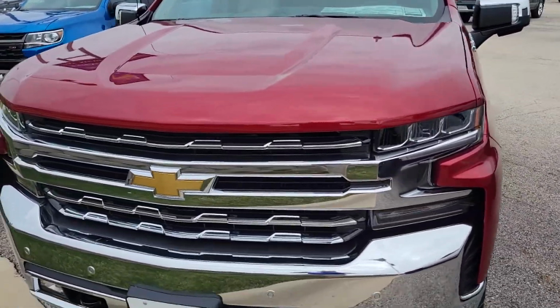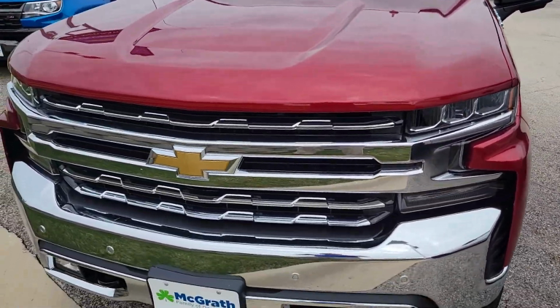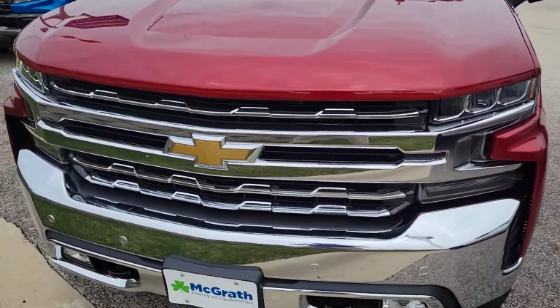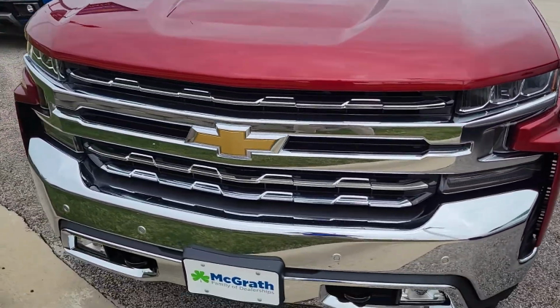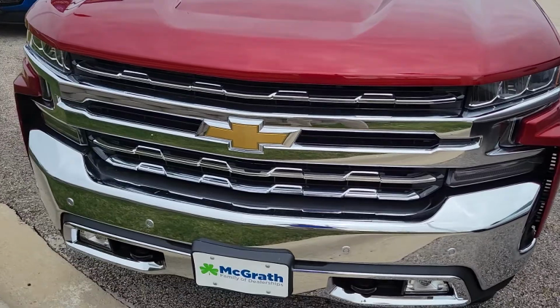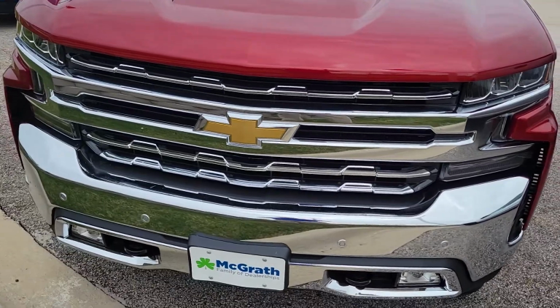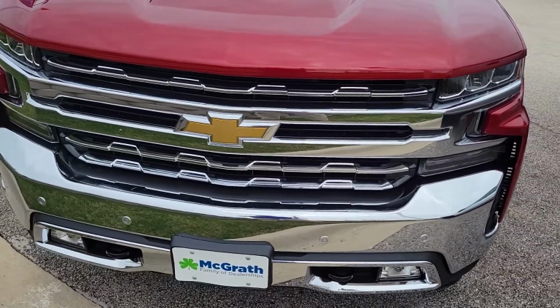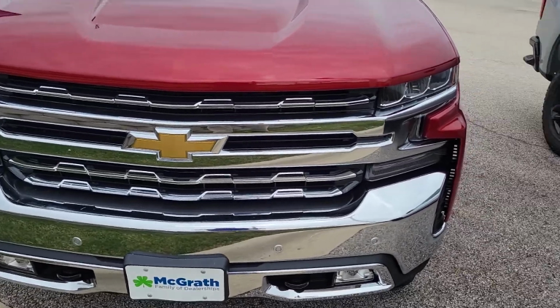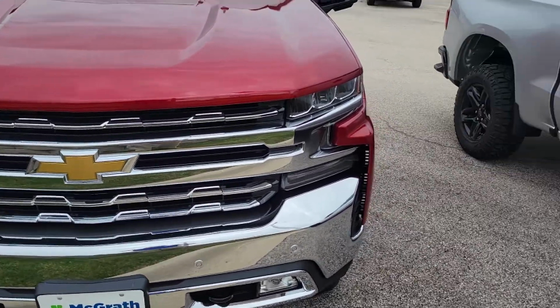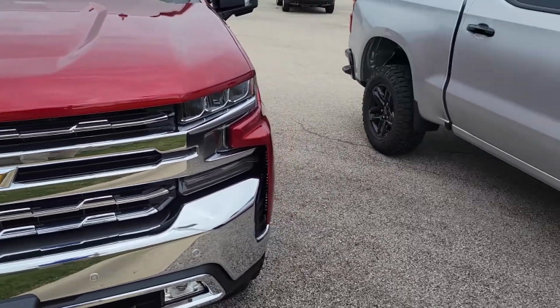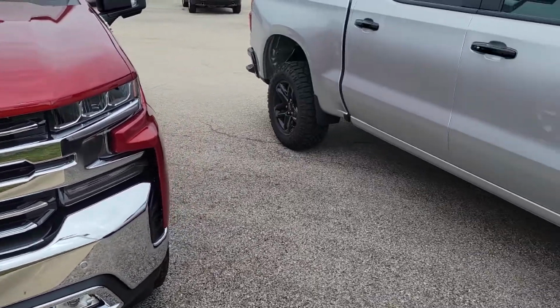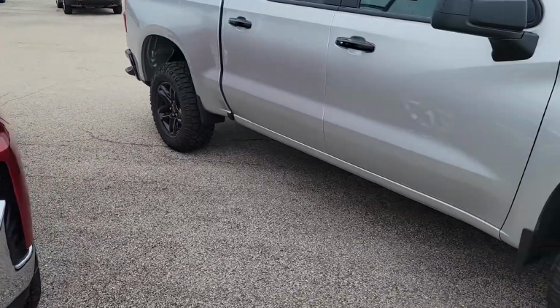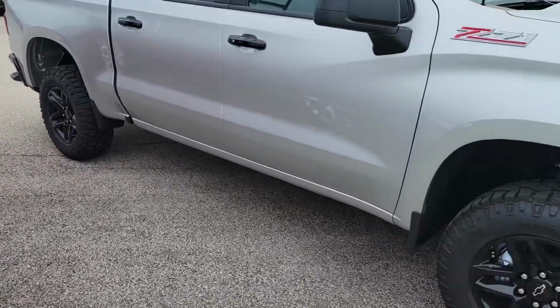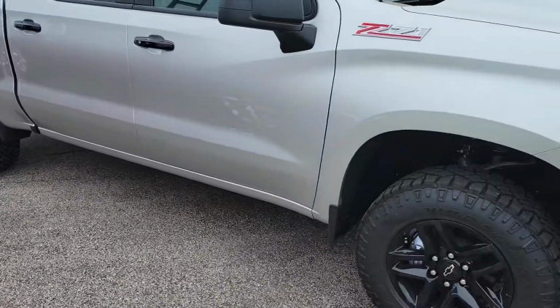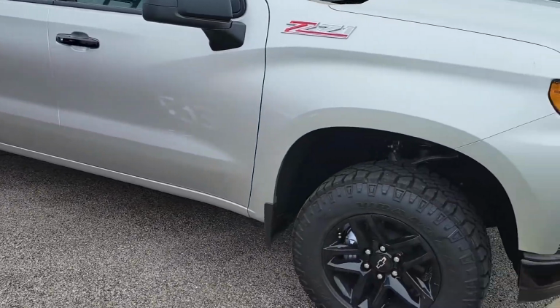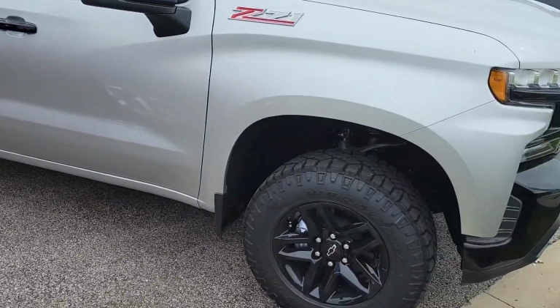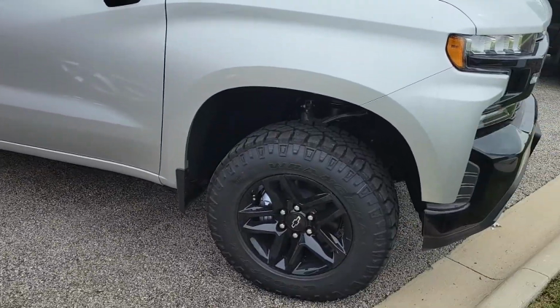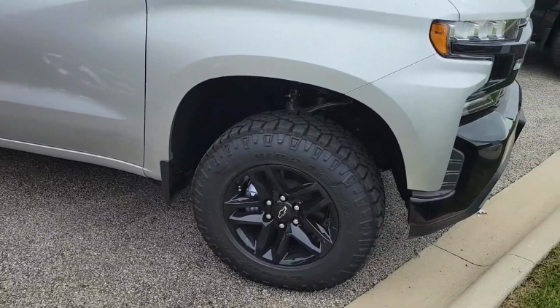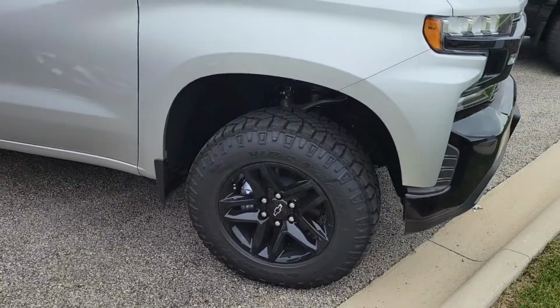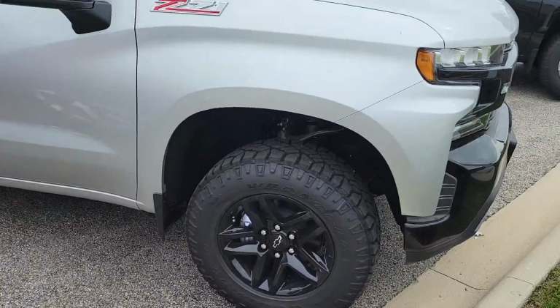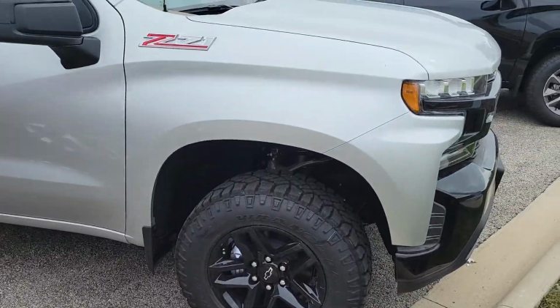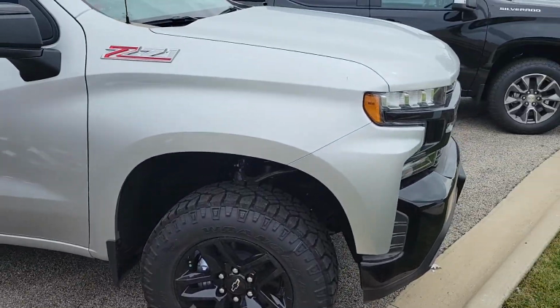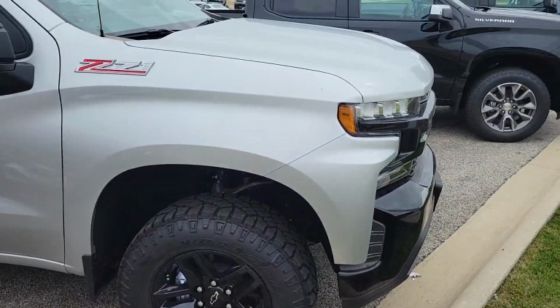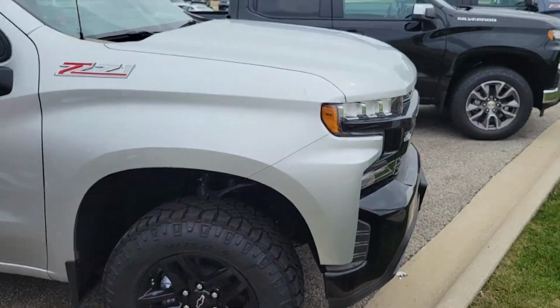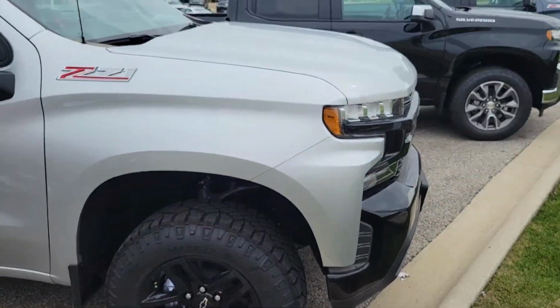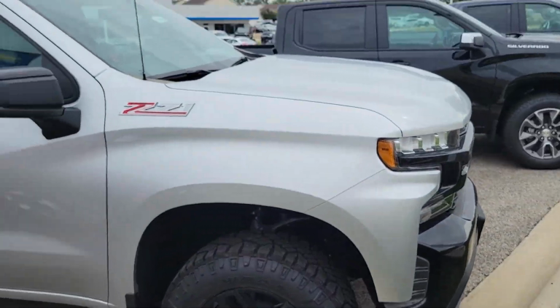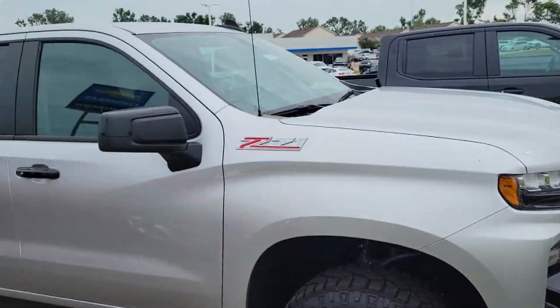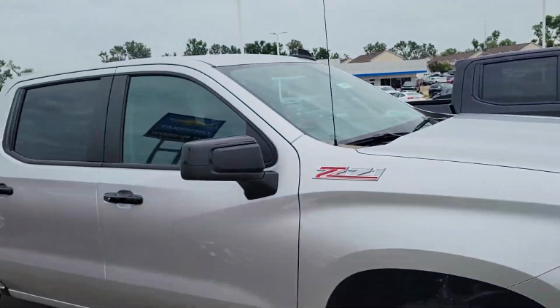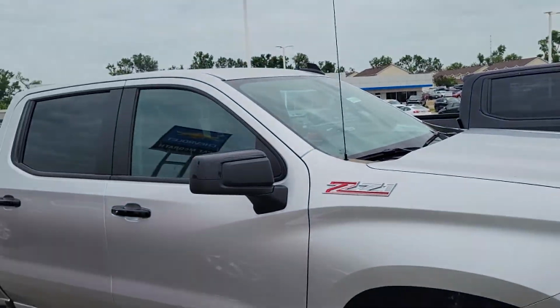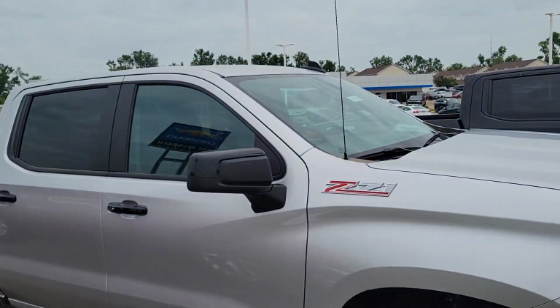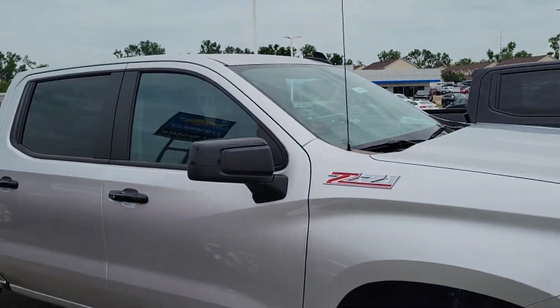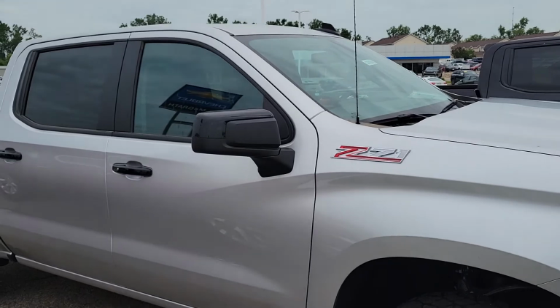Obviously, LTZ gives you all that. And going back to the Trail Boss here — the black rims, the black fascia, the black mirrors.